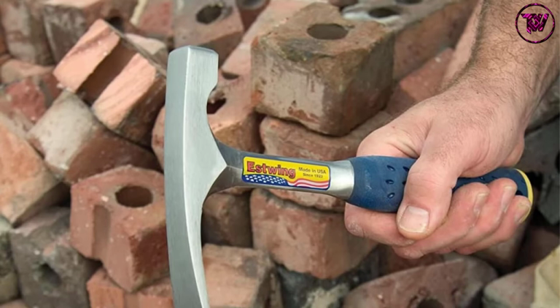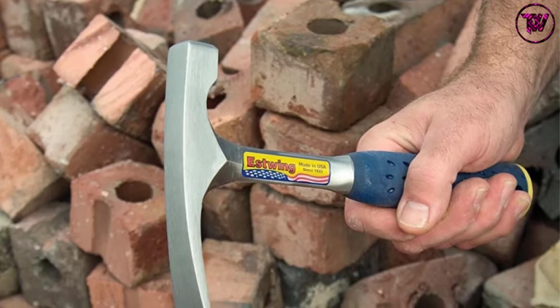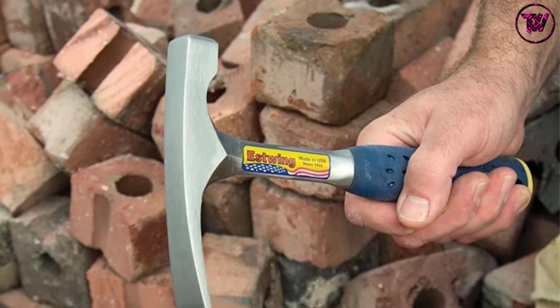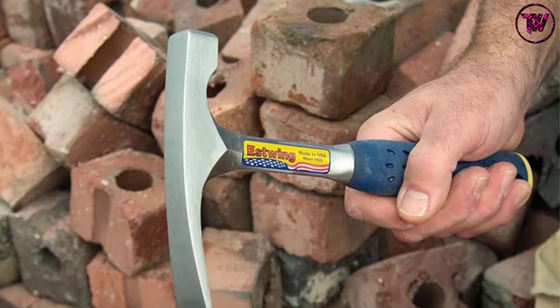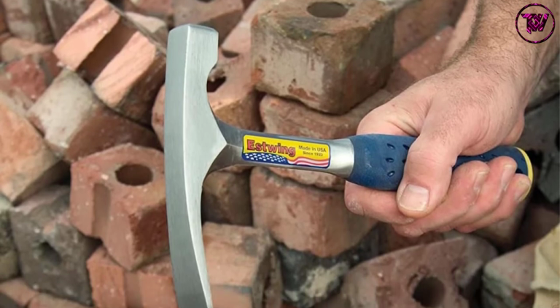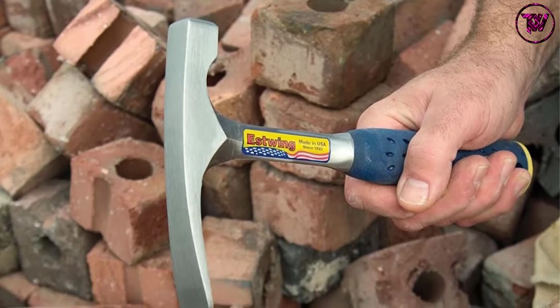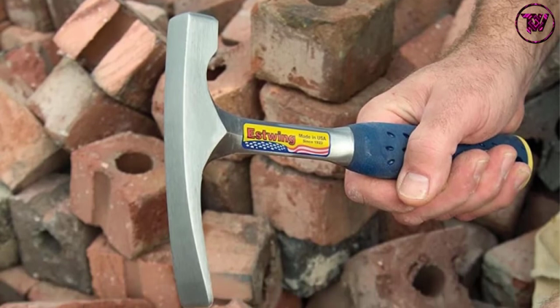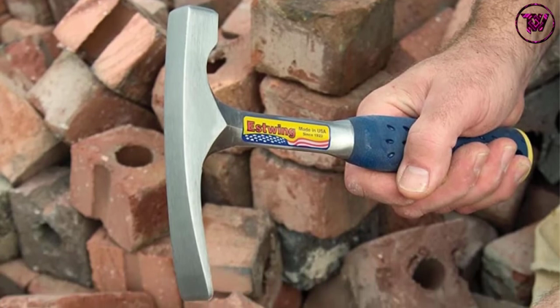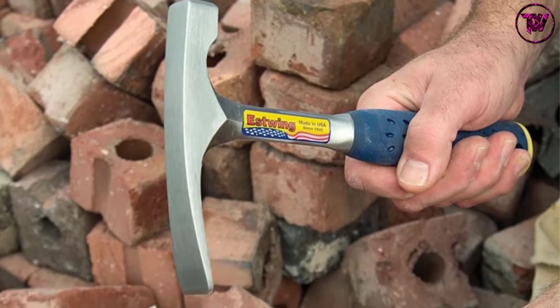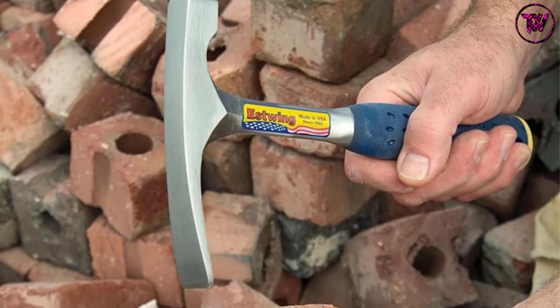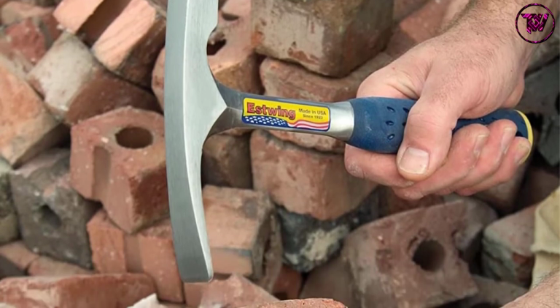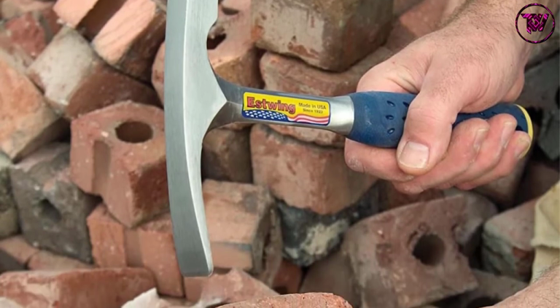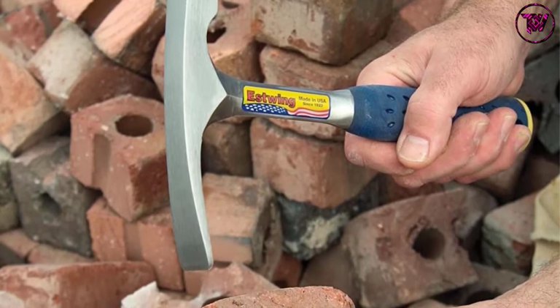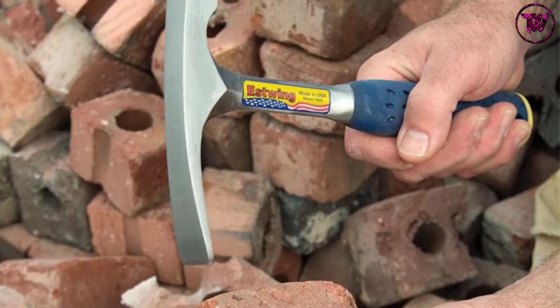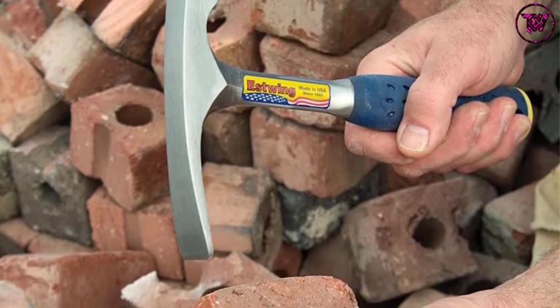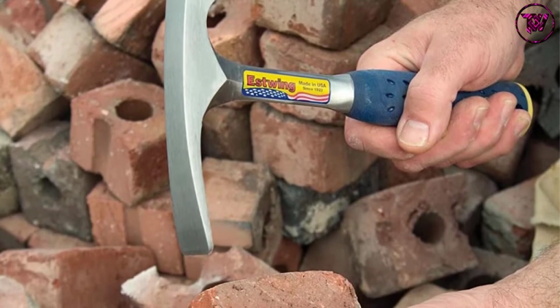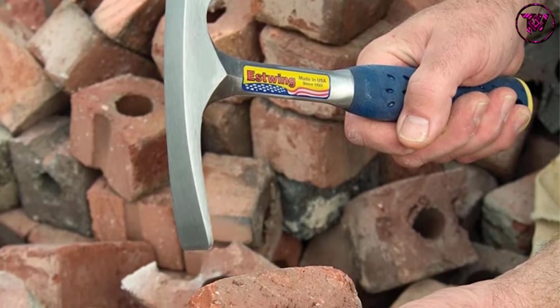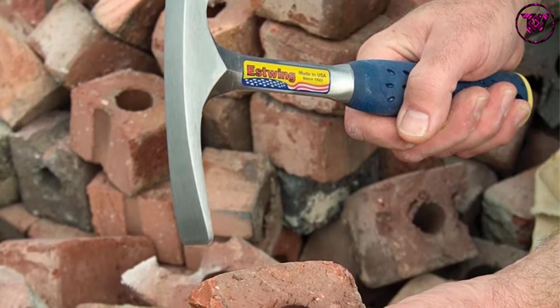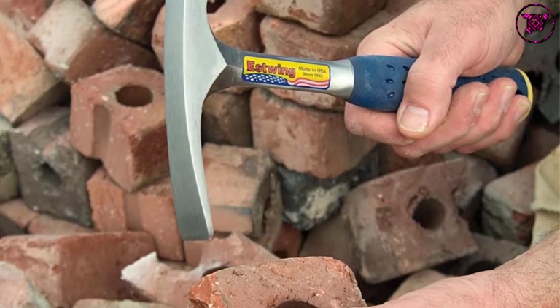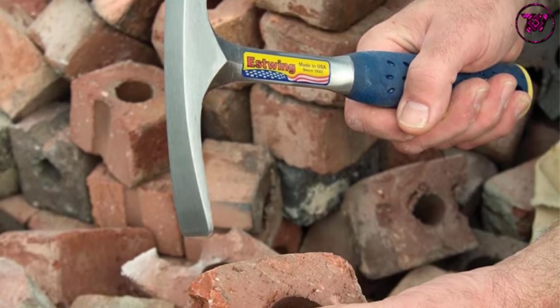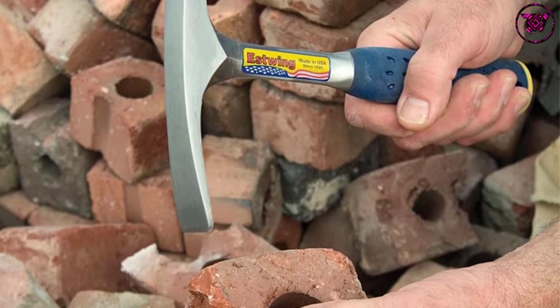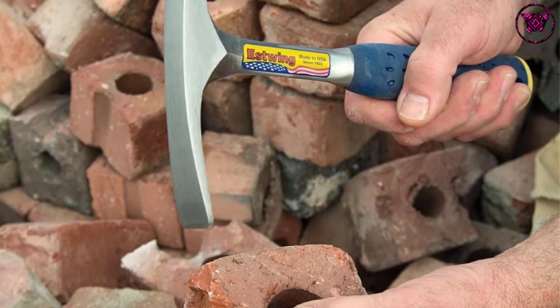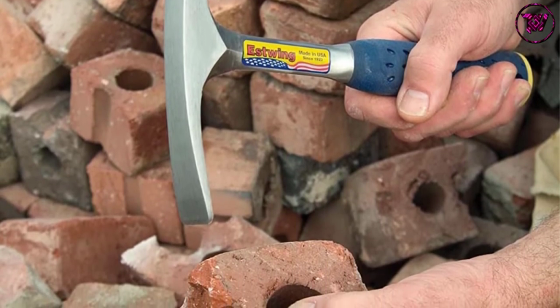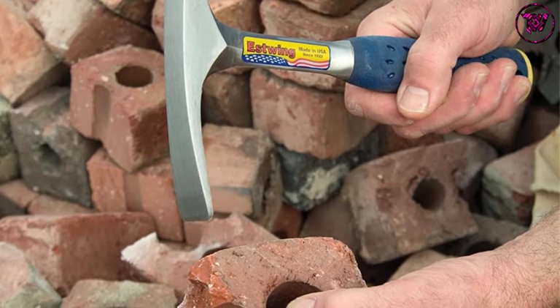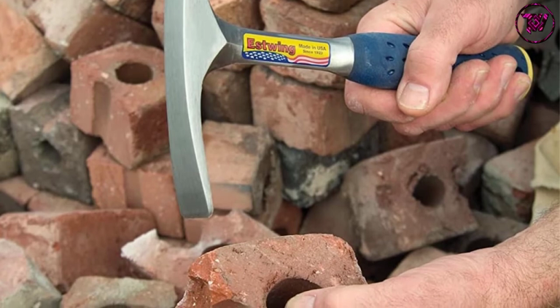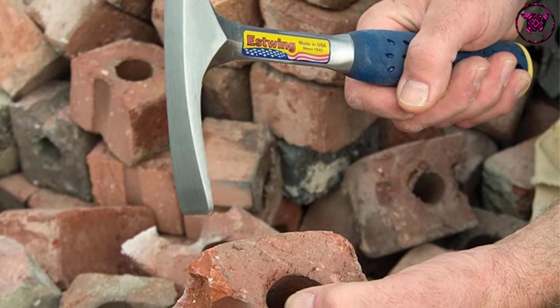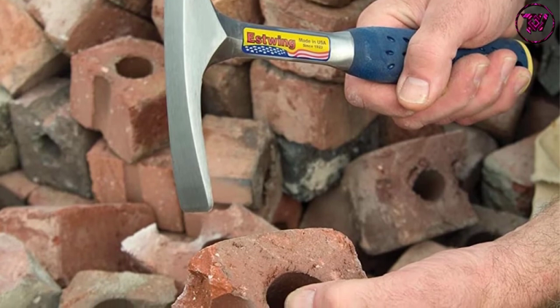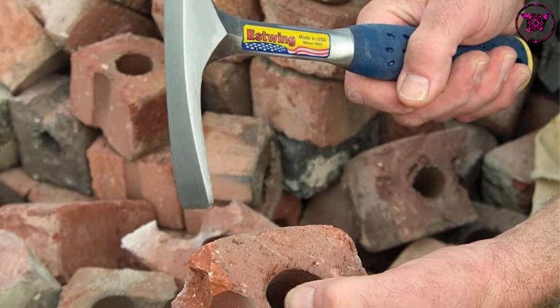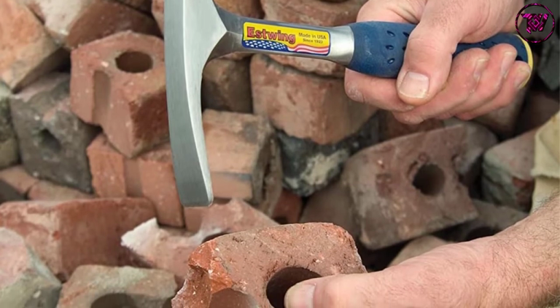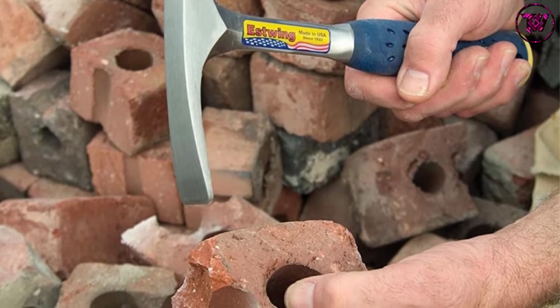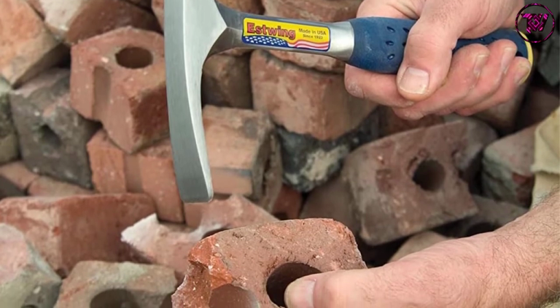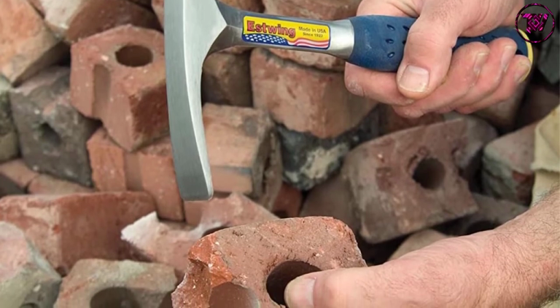The Estwing brick hammer has a longer ergonomic handle with a soft grip to bring about amazing performance.